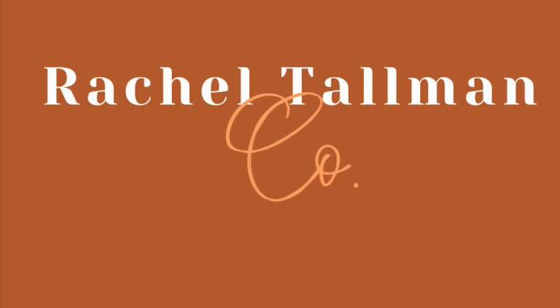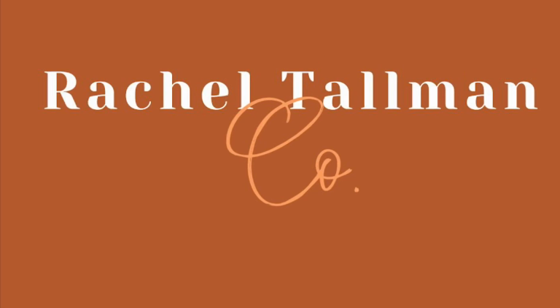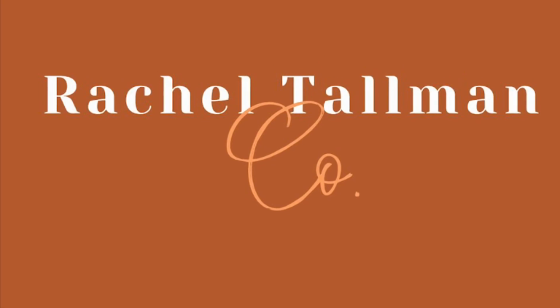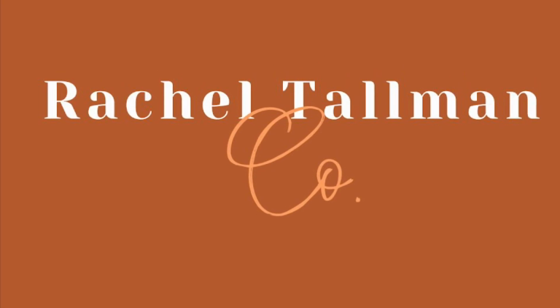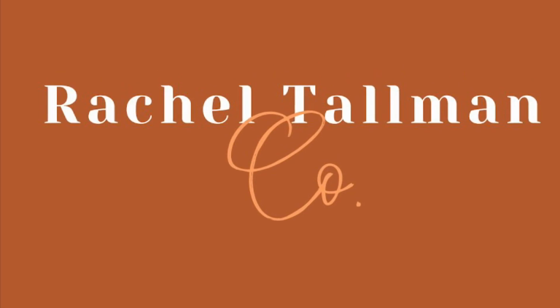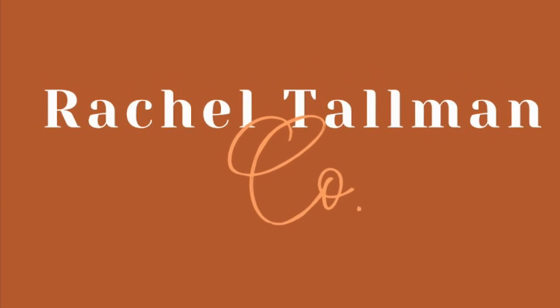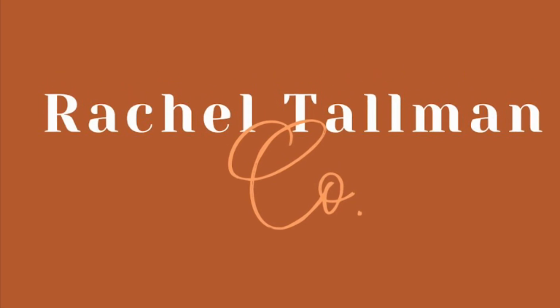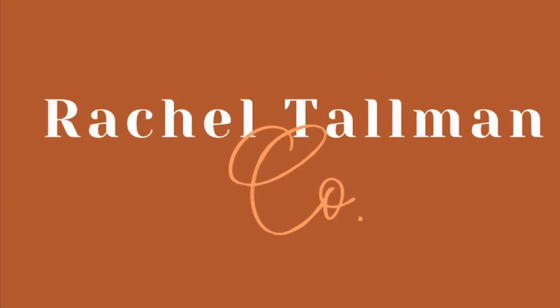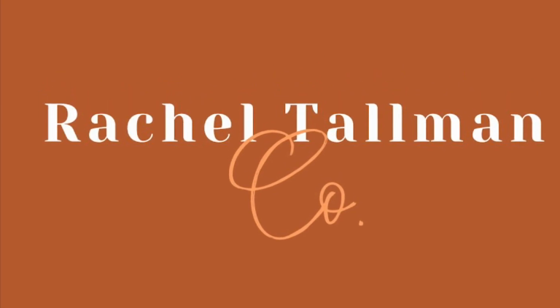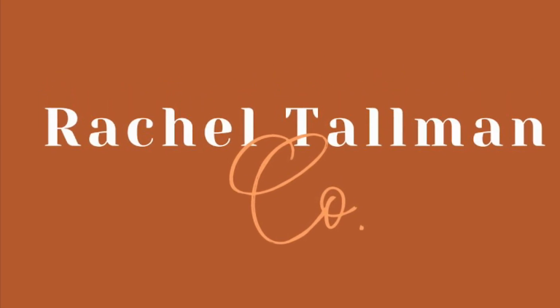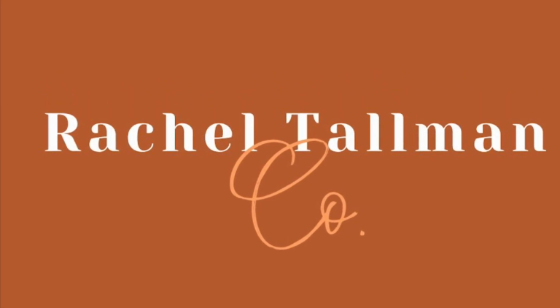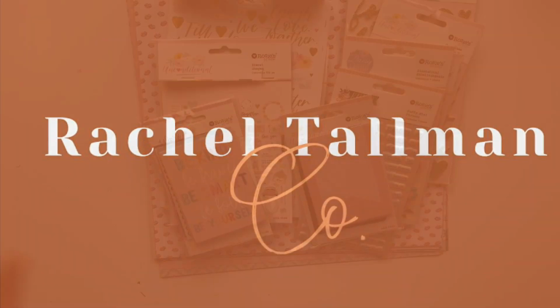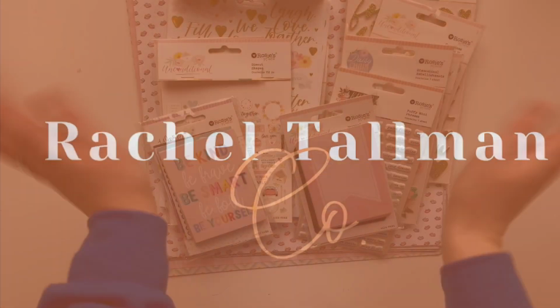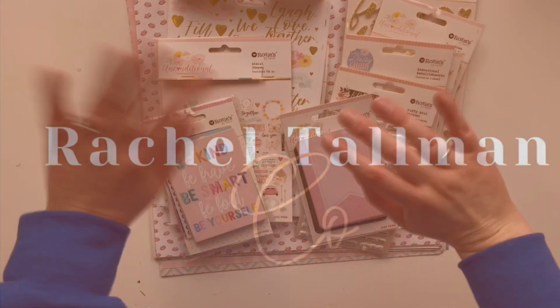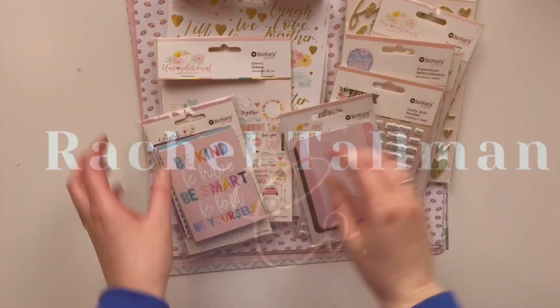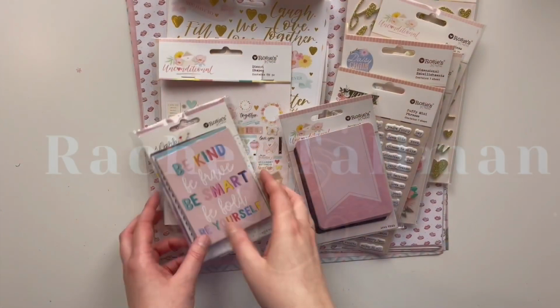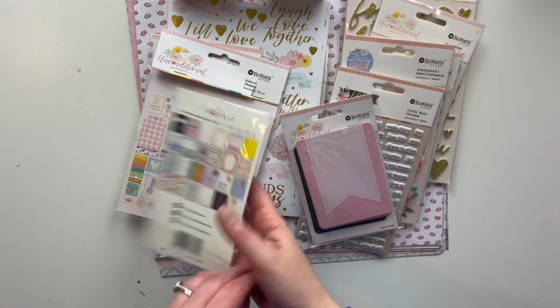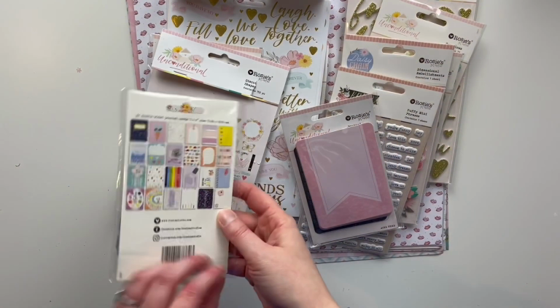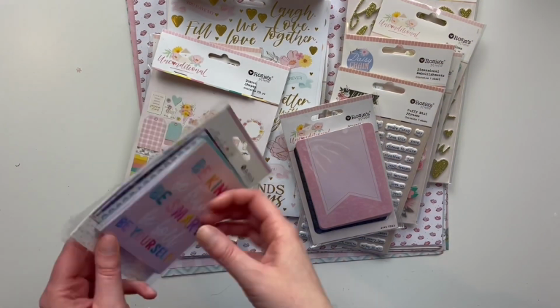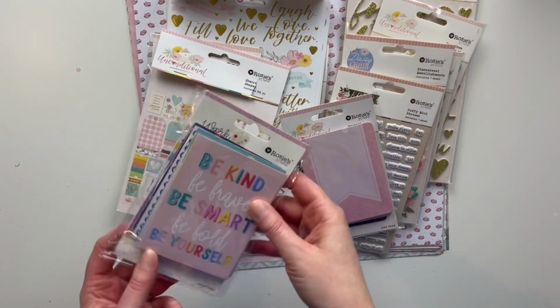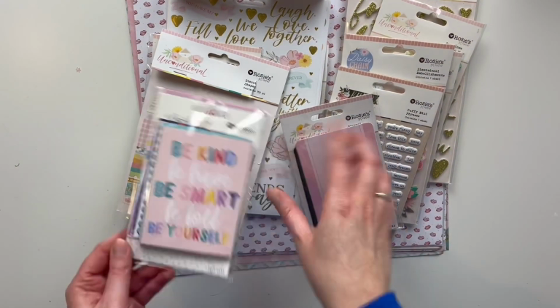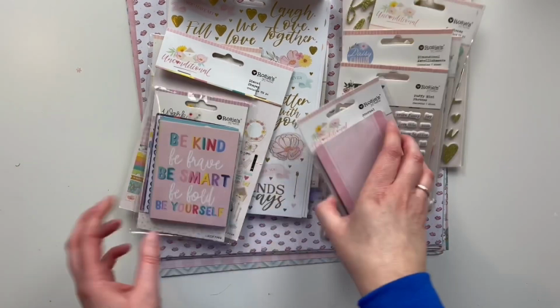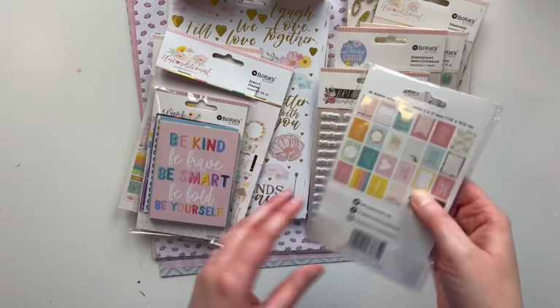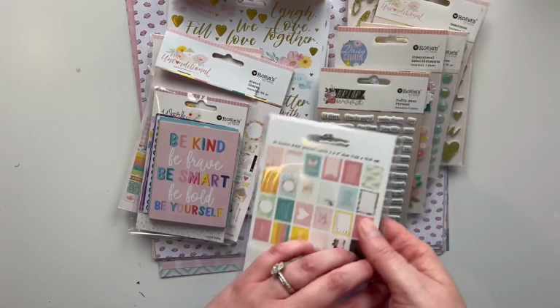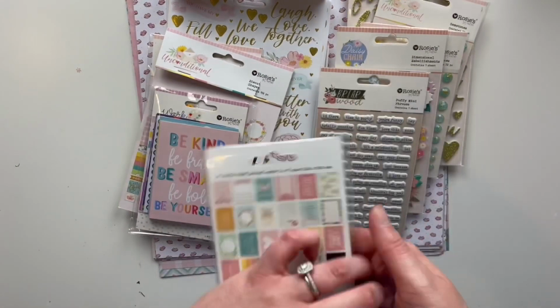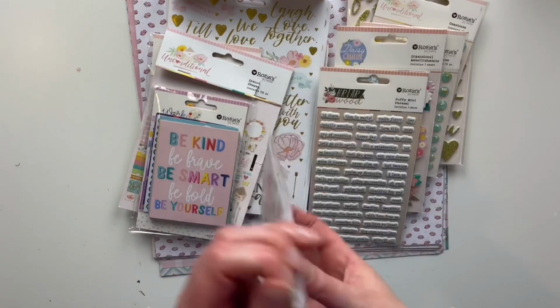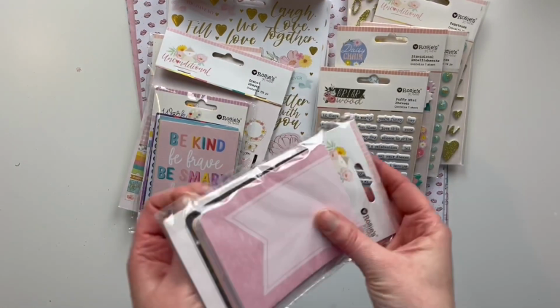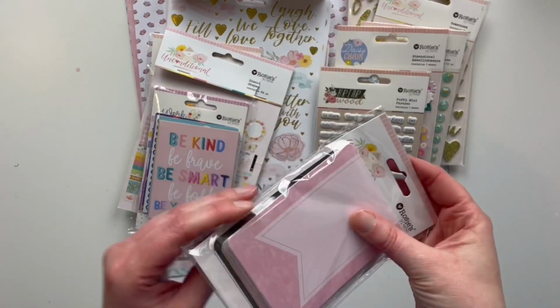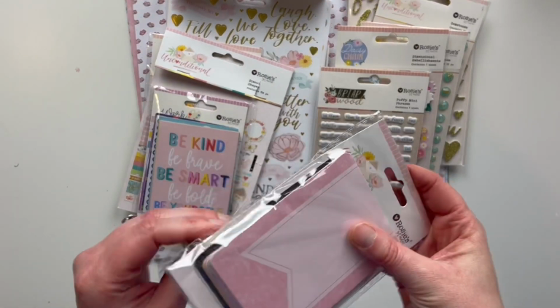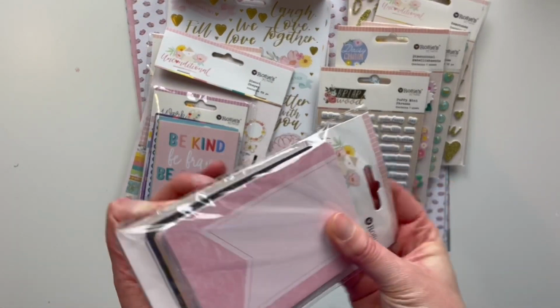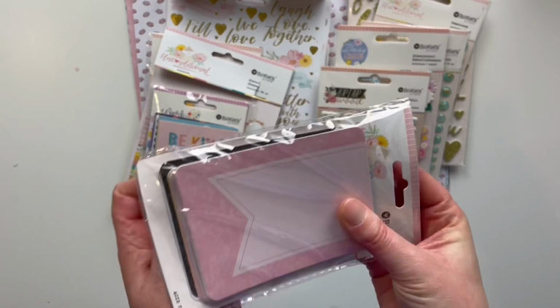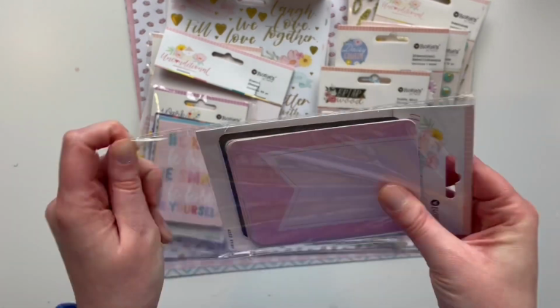Hello friends! Welcome to my channel. It's Rachel here. How are you doing? I hope you're well.